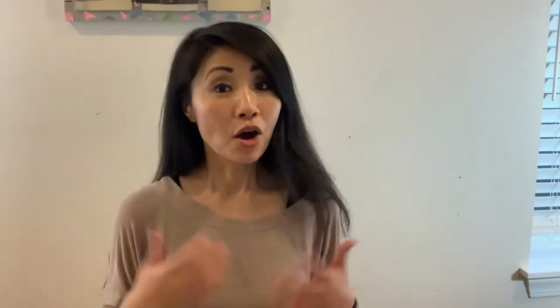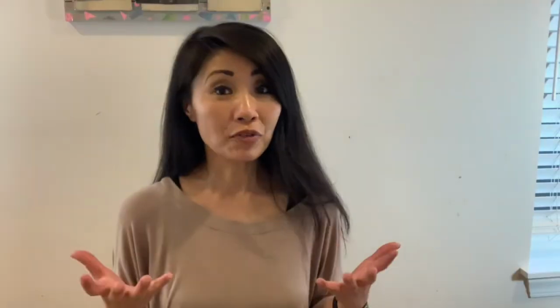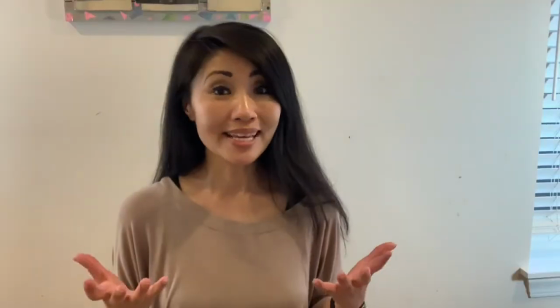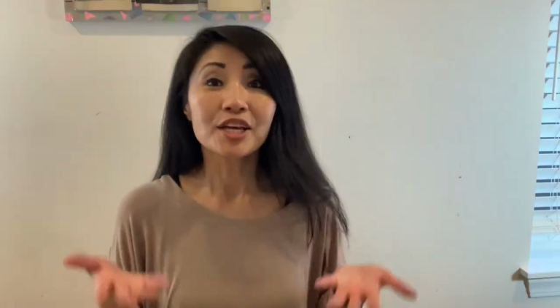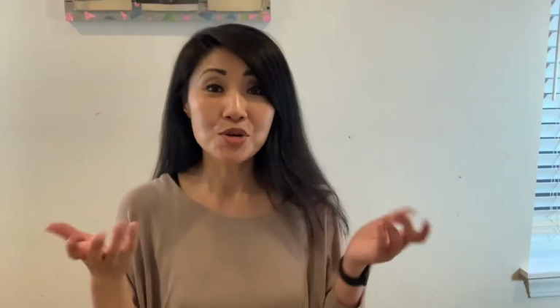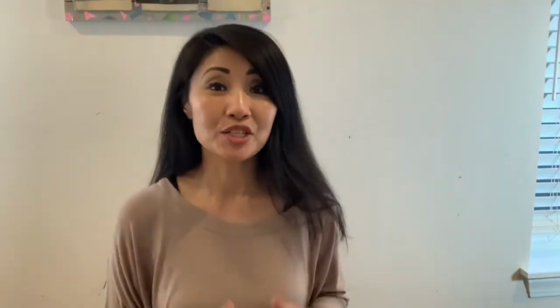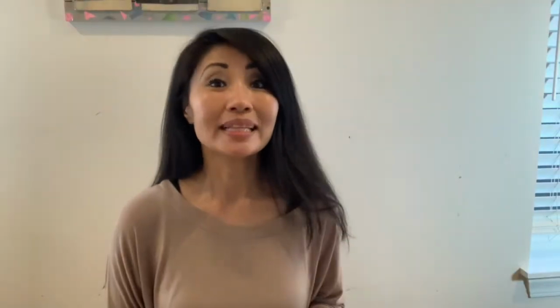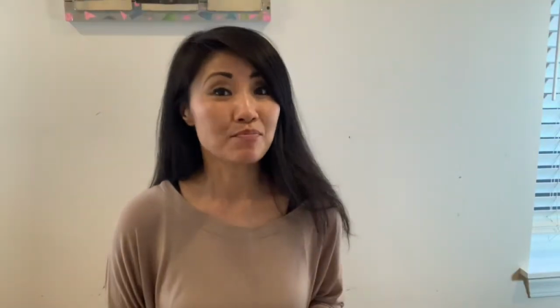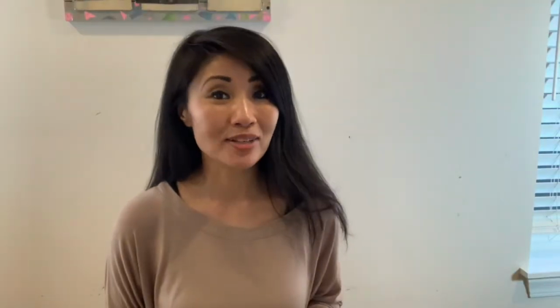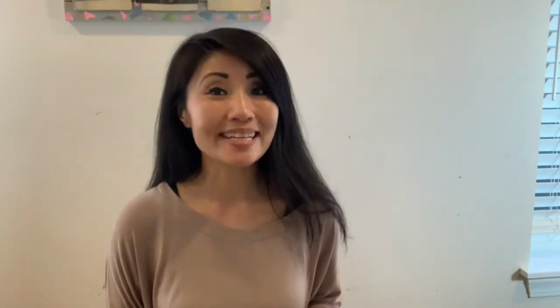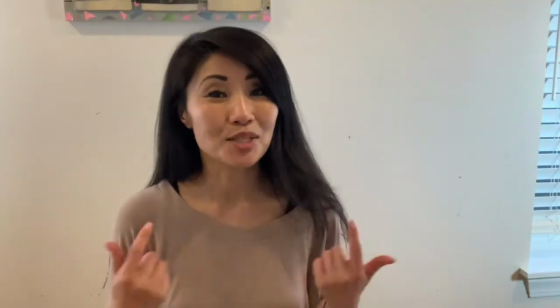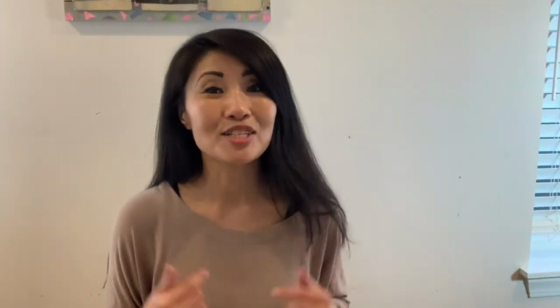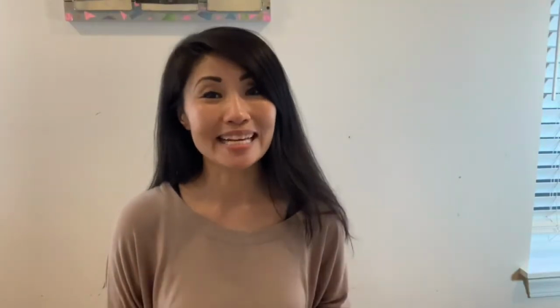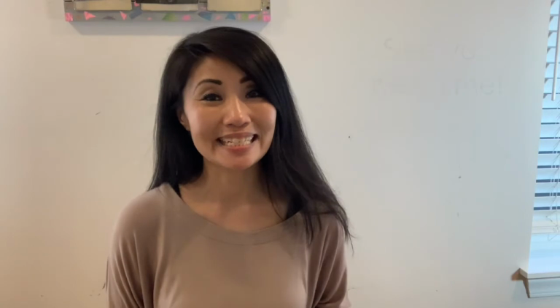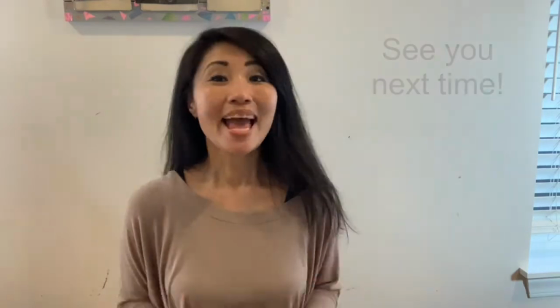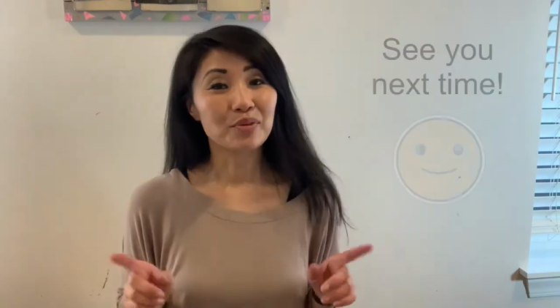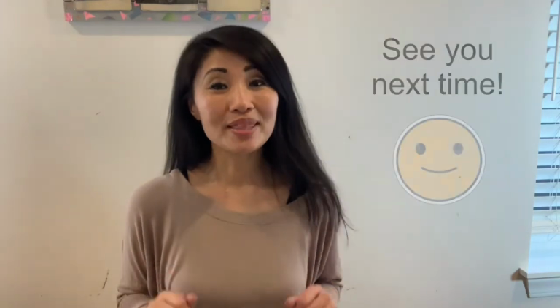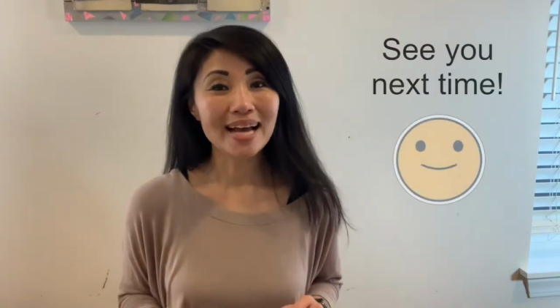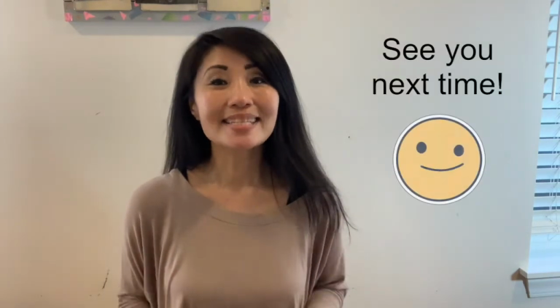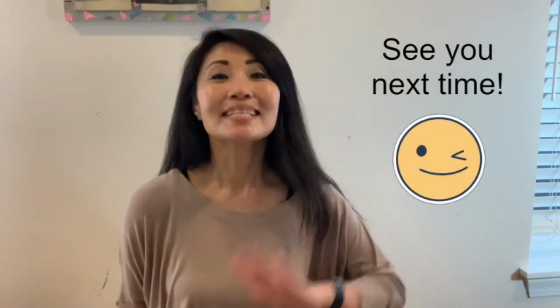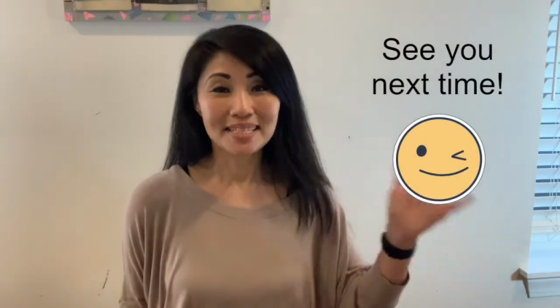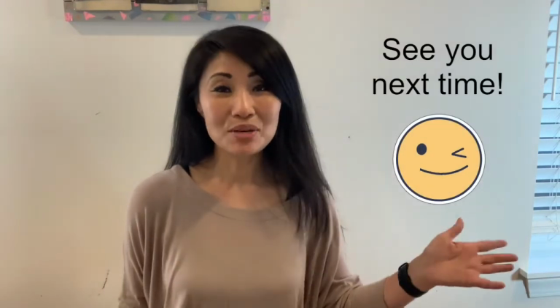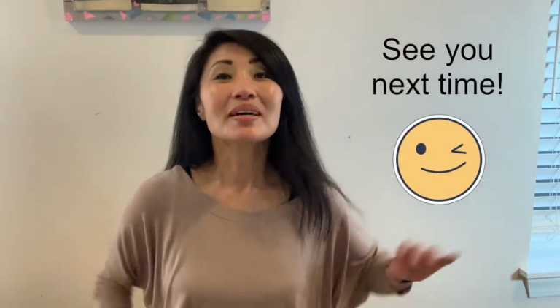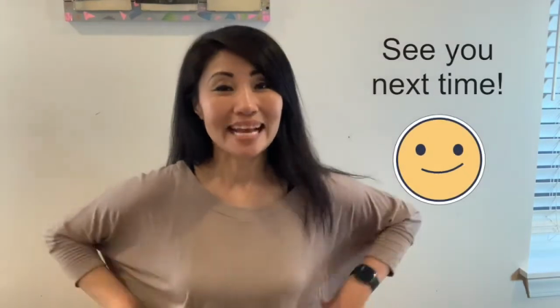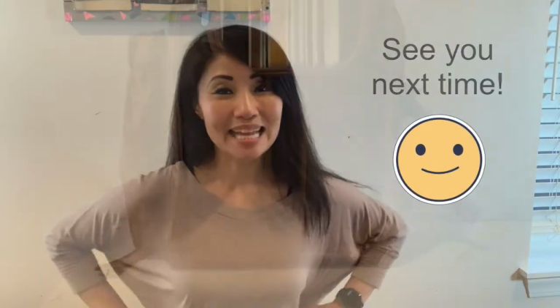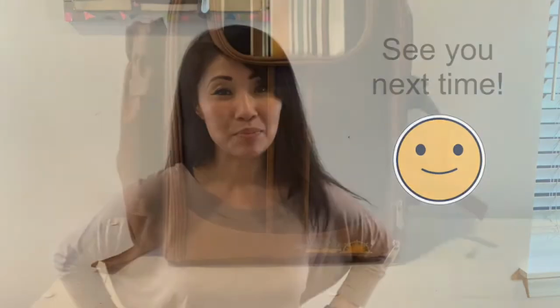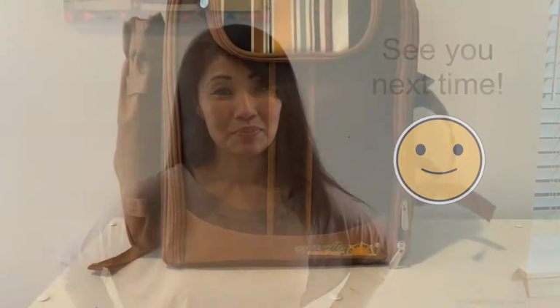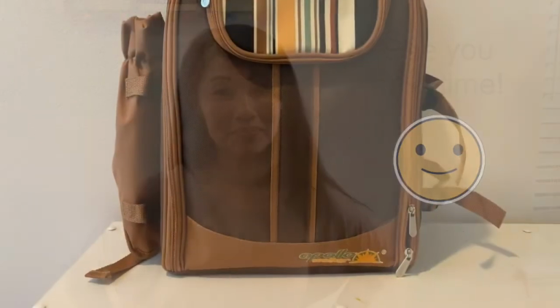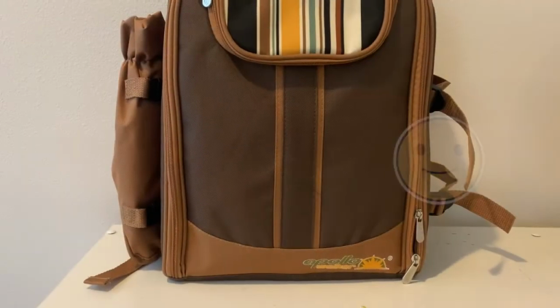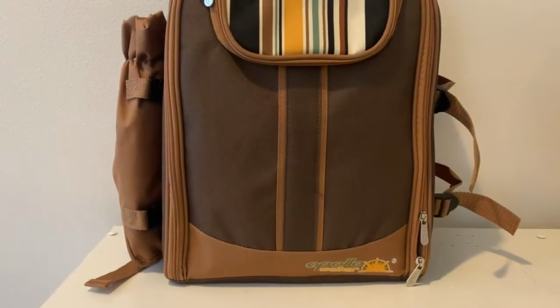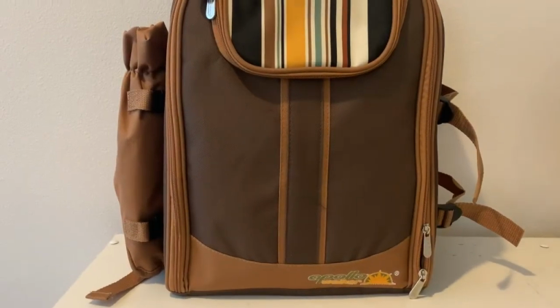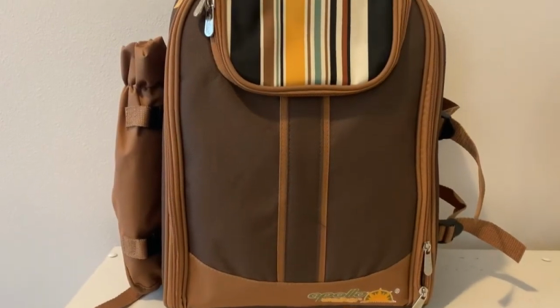Hopefully you enjoyed the unboxing as much as I did. And with that, see you next time. Thank you.